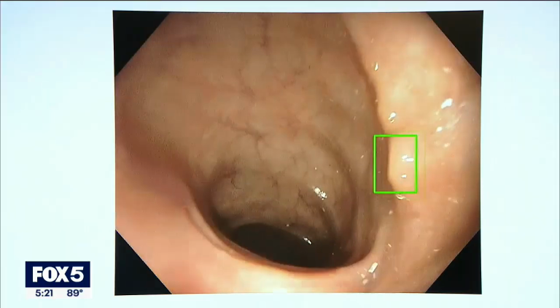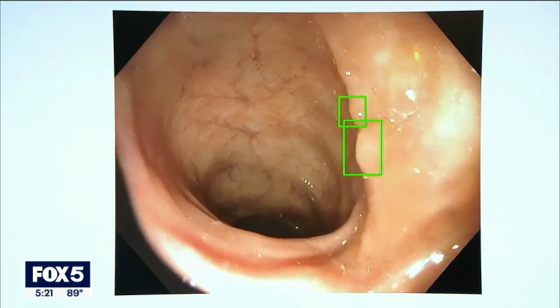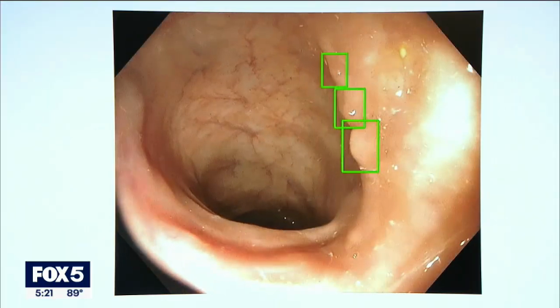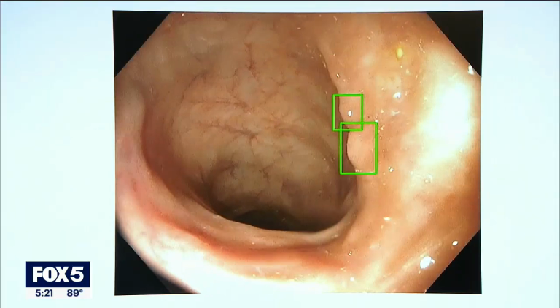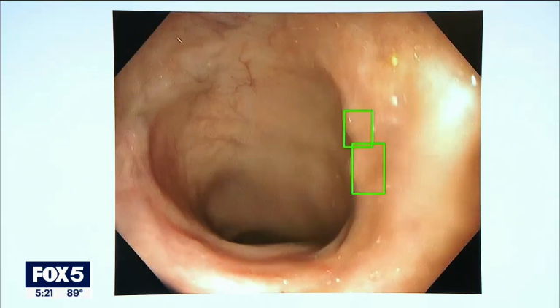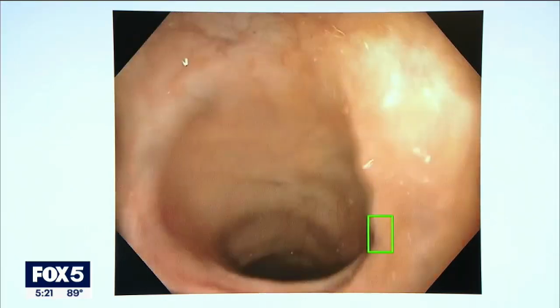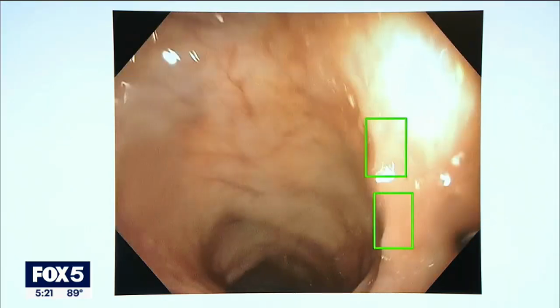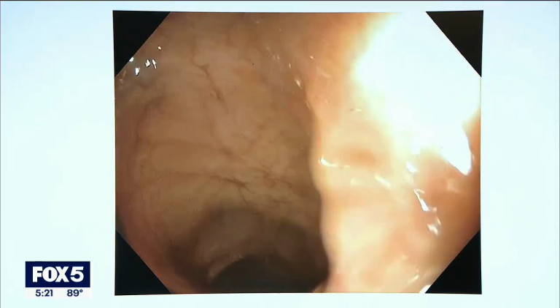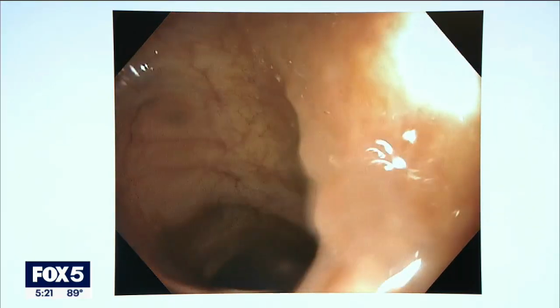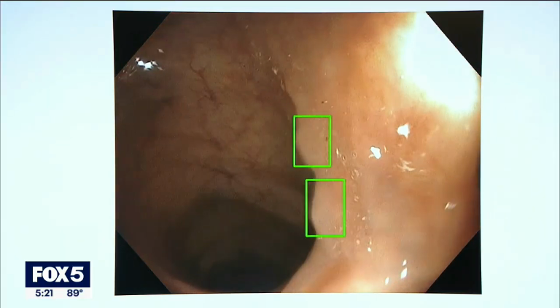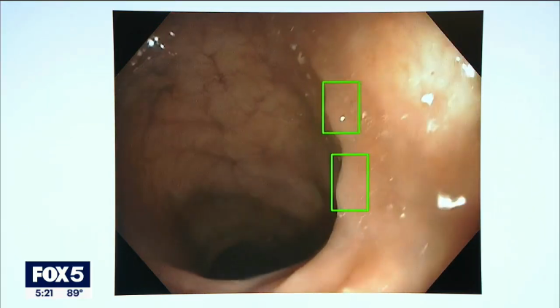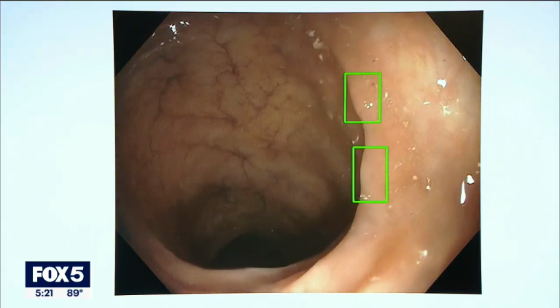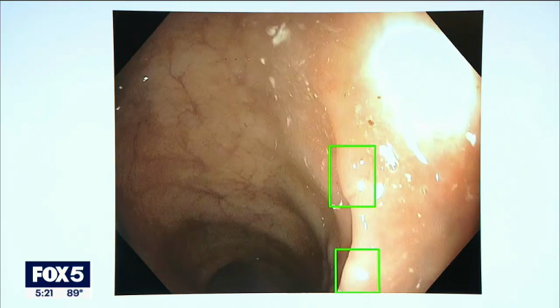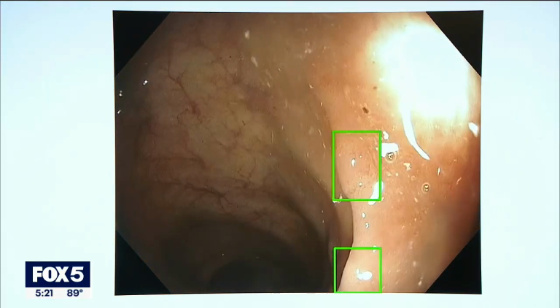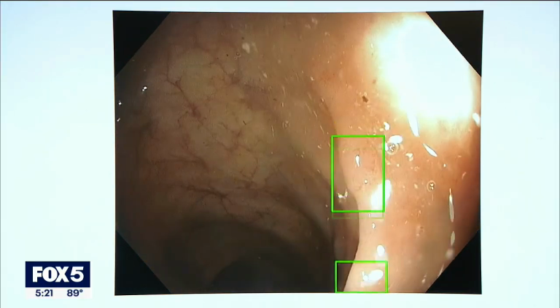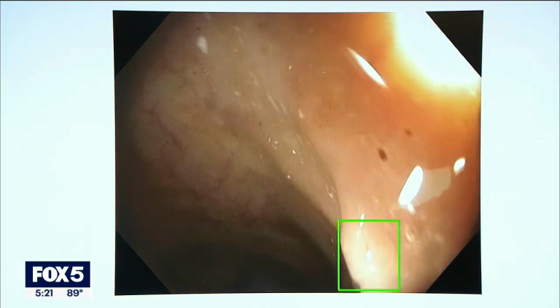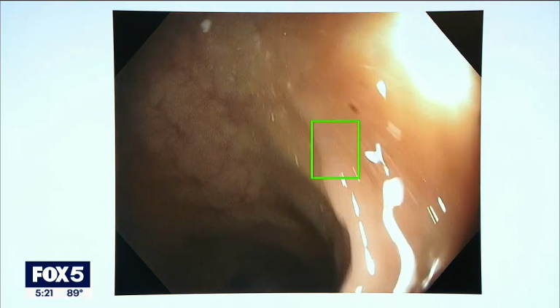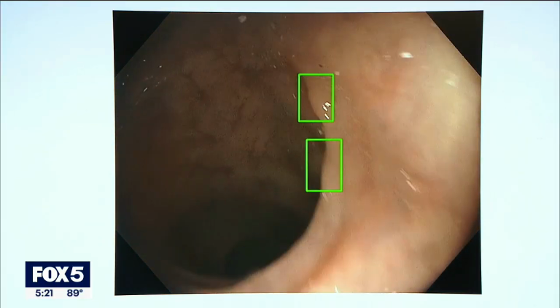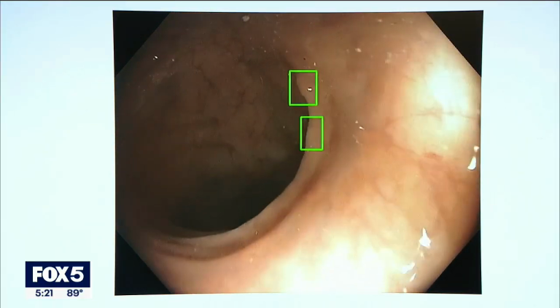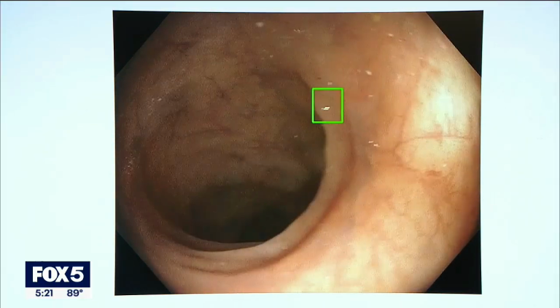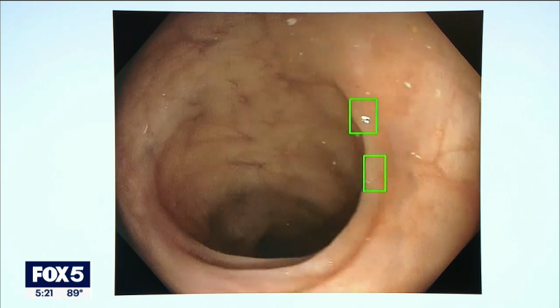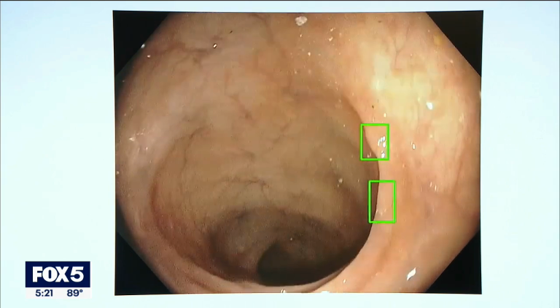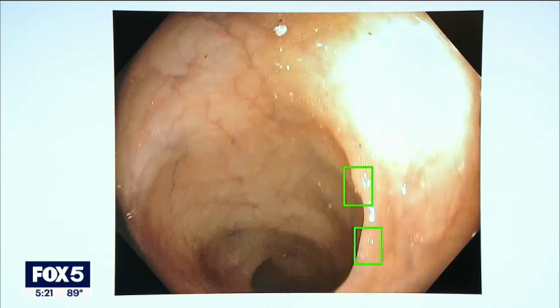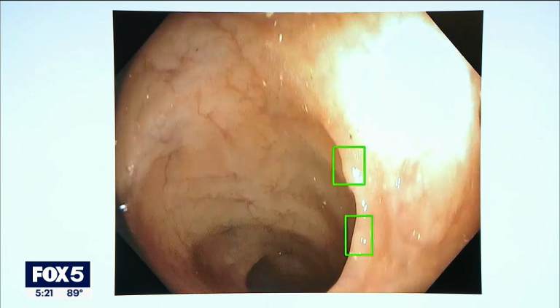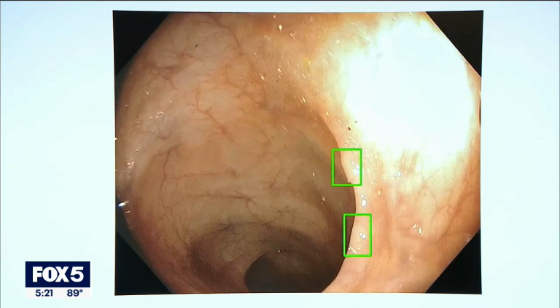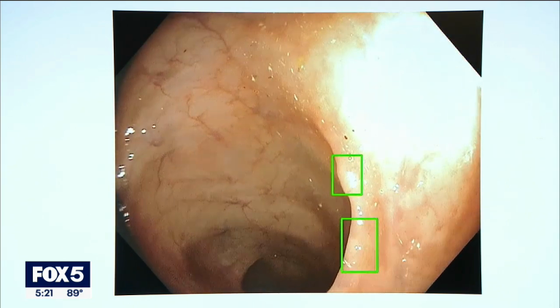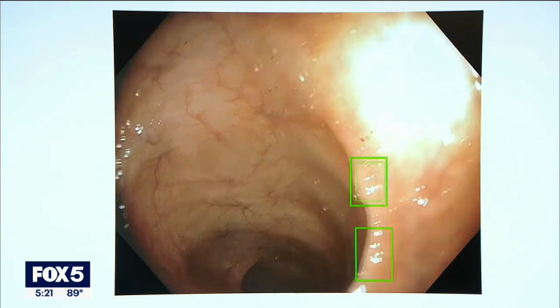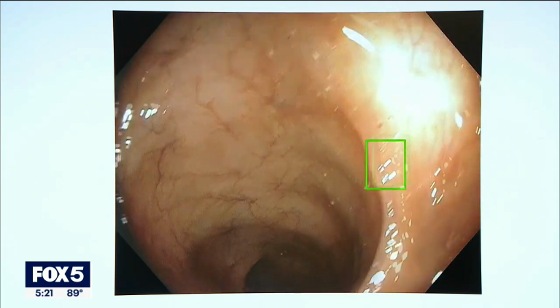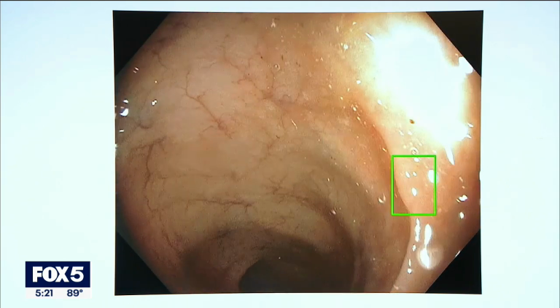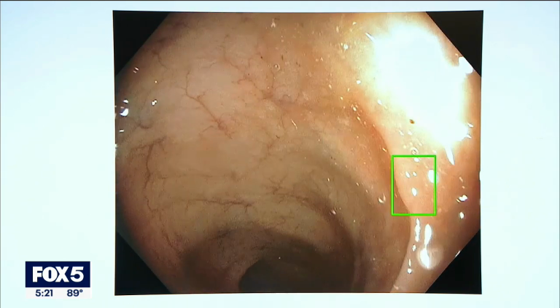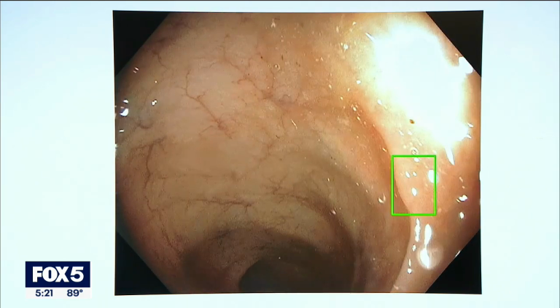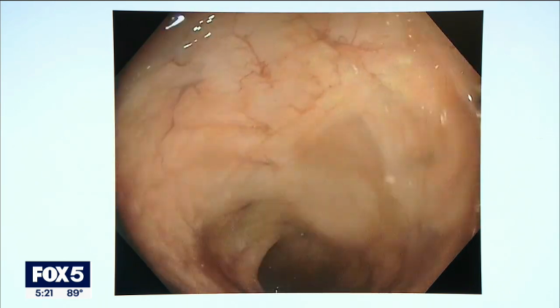Using this technique, there was a 99.7% sensitivity. What that means is that it basically picked up all but one lesion.